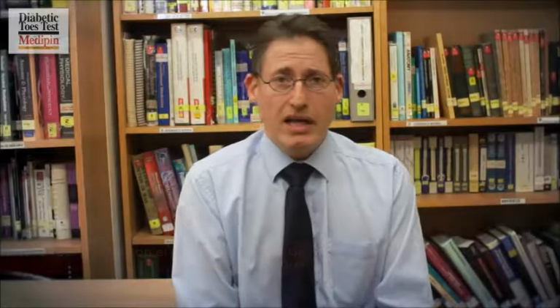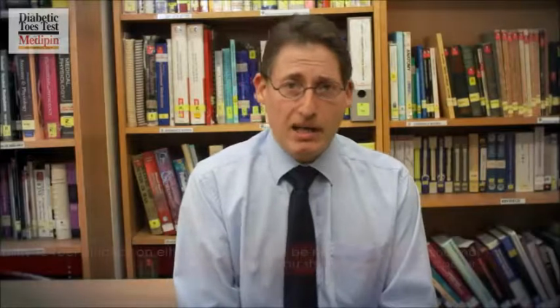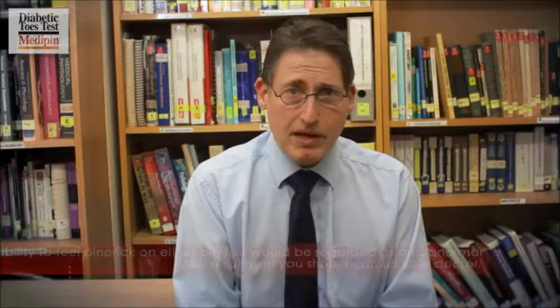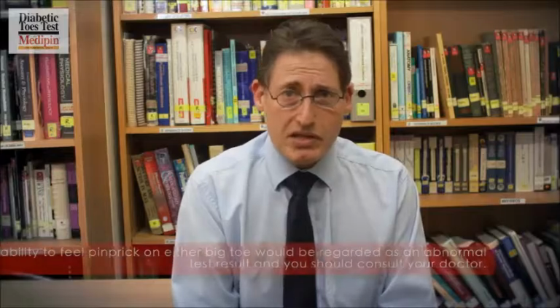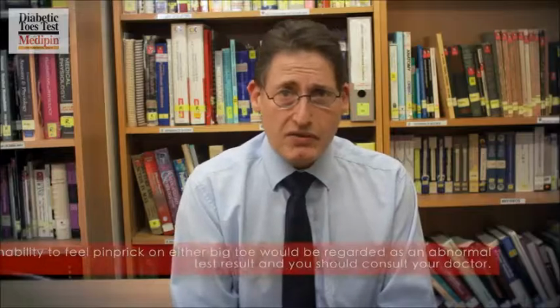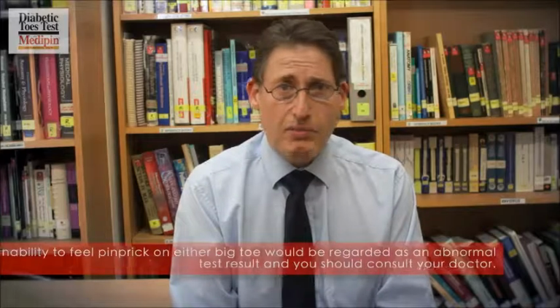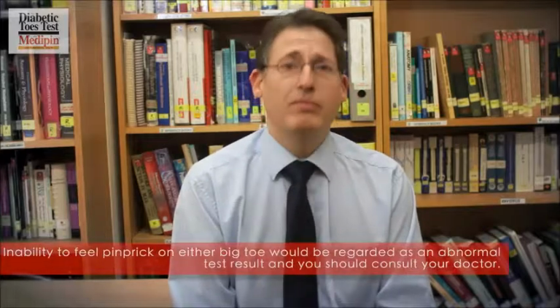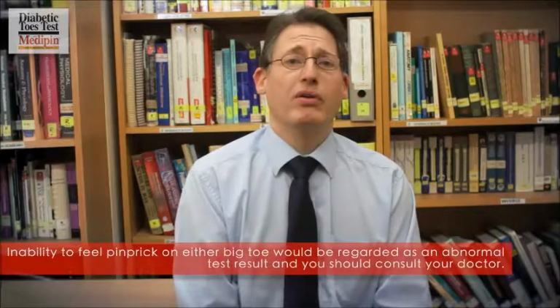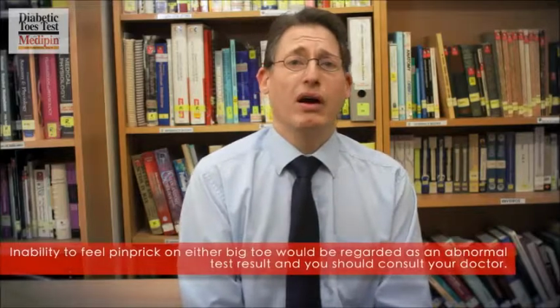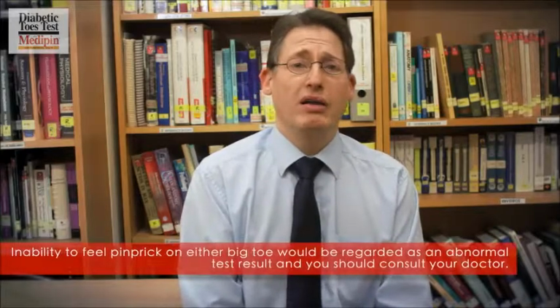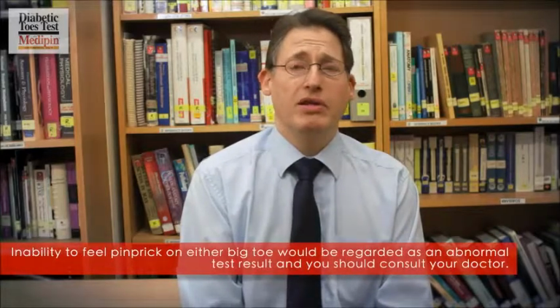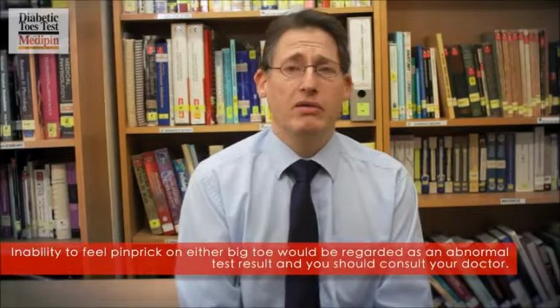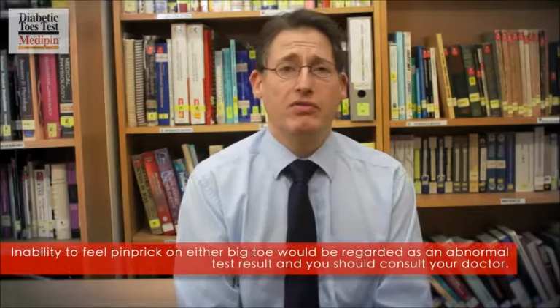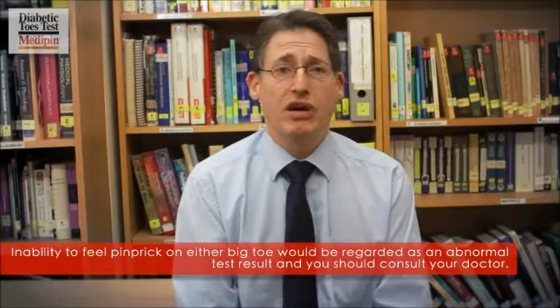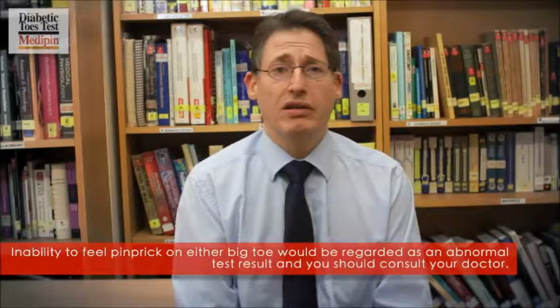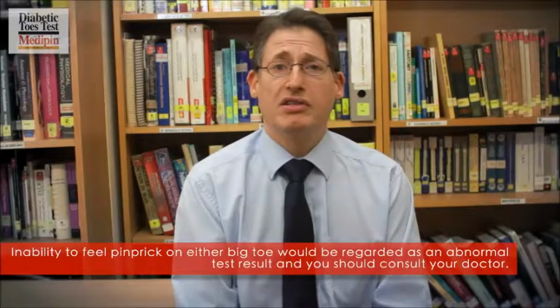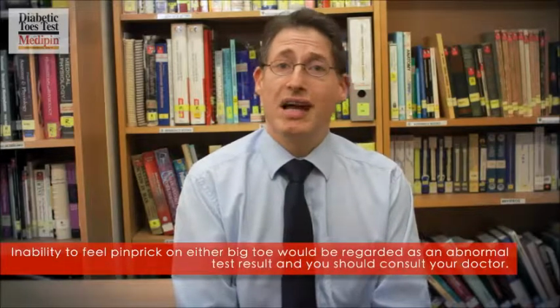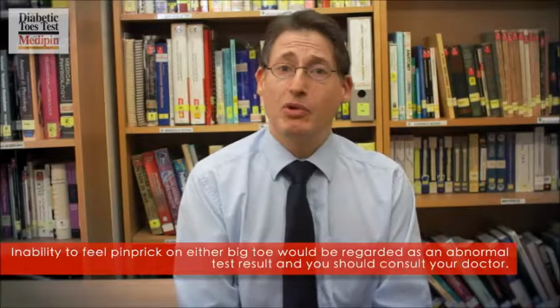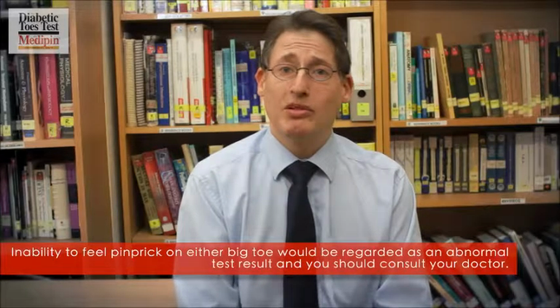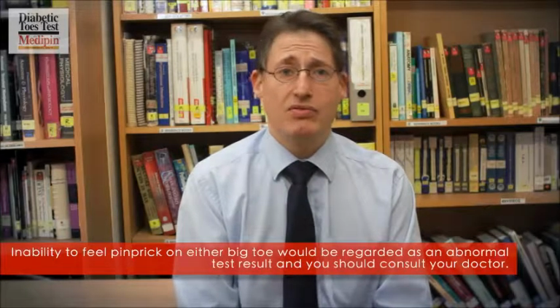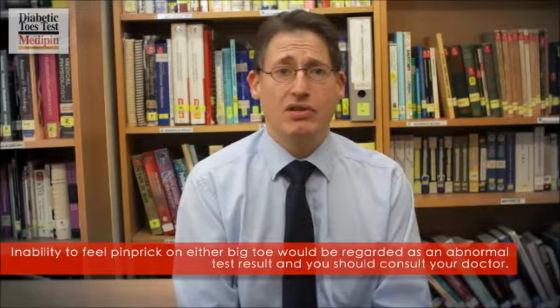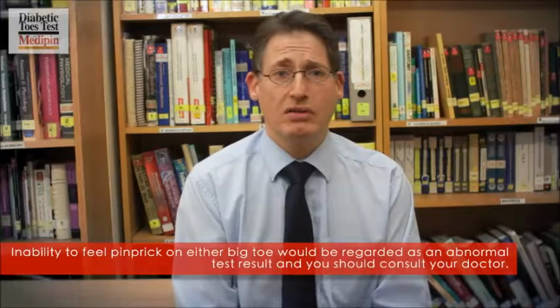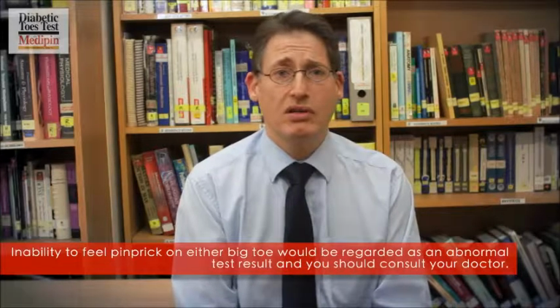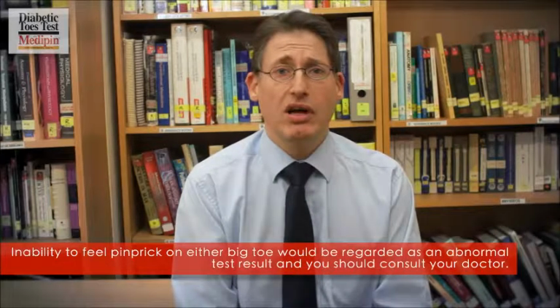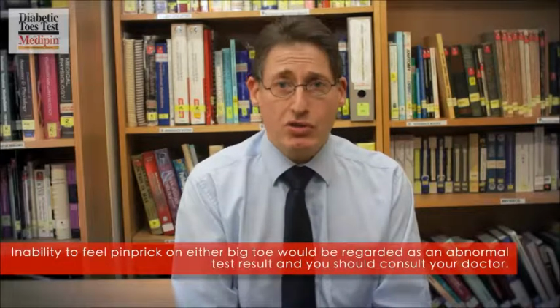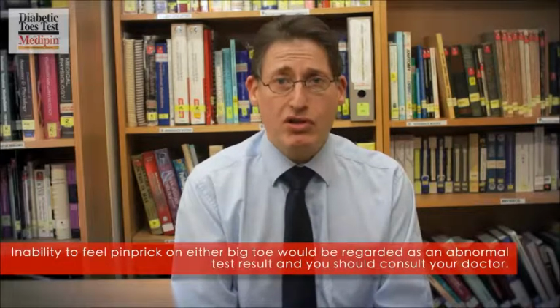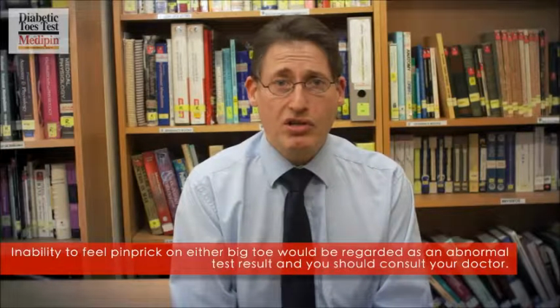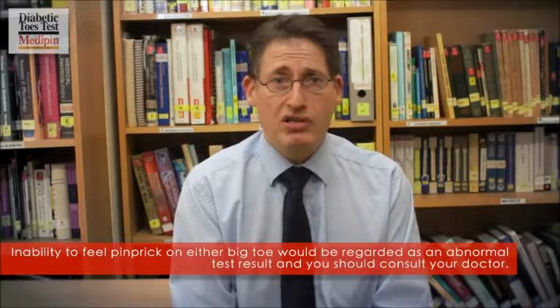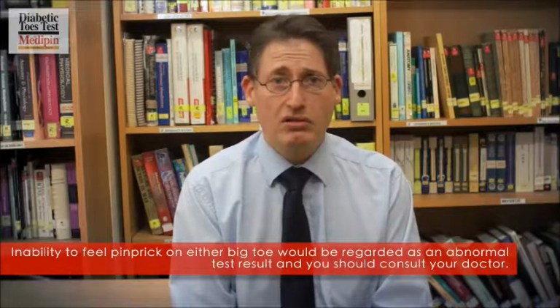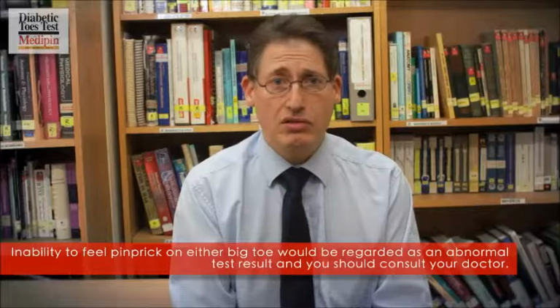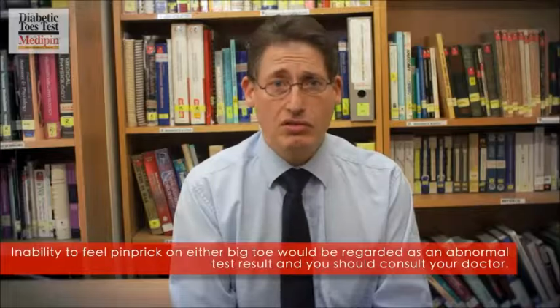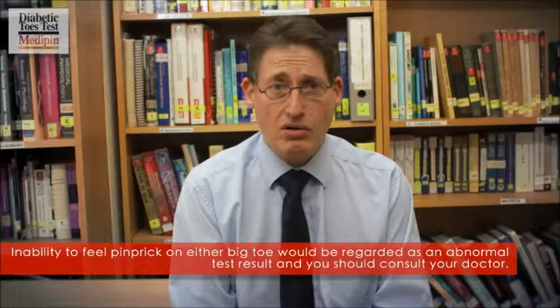Inability to feel pinprick on either big toe is regarded as an abnormal test result, and you should consult your doctor.